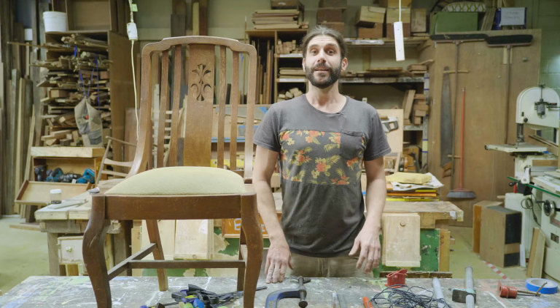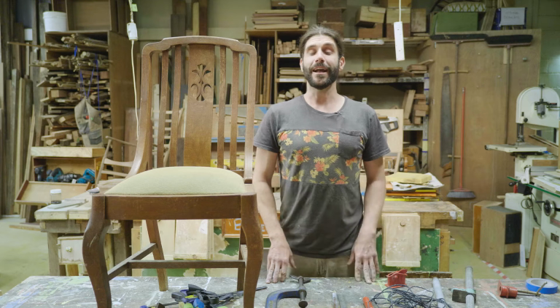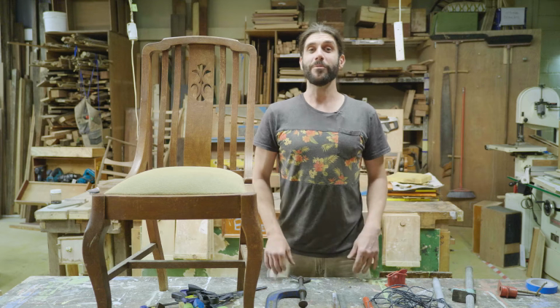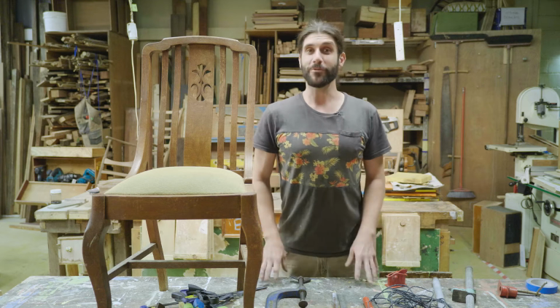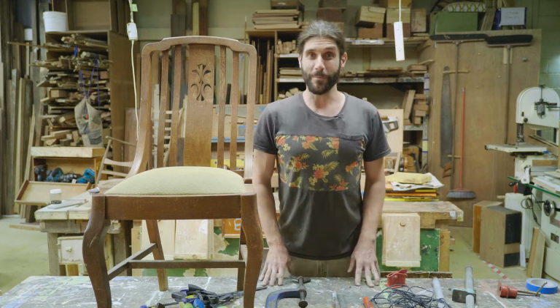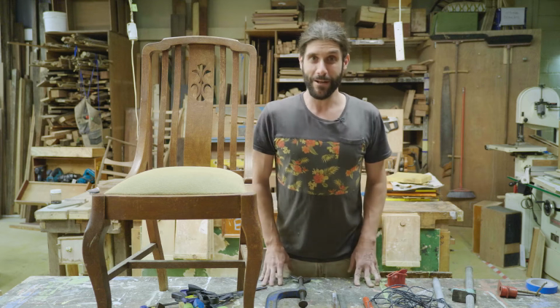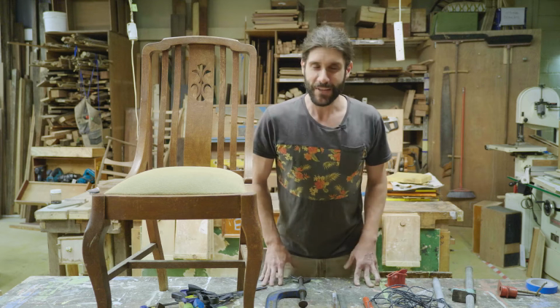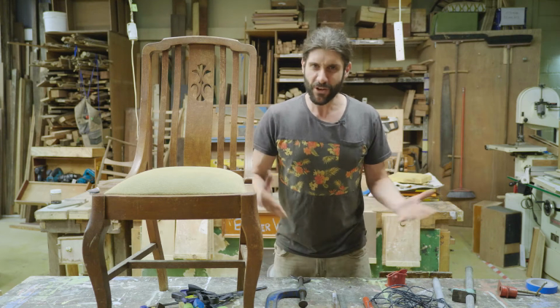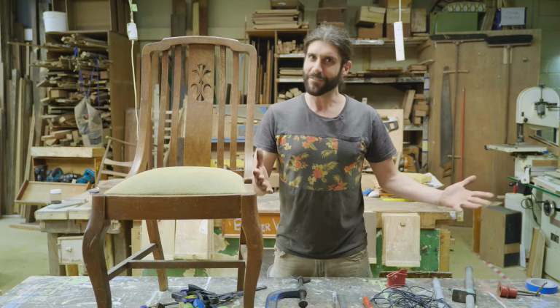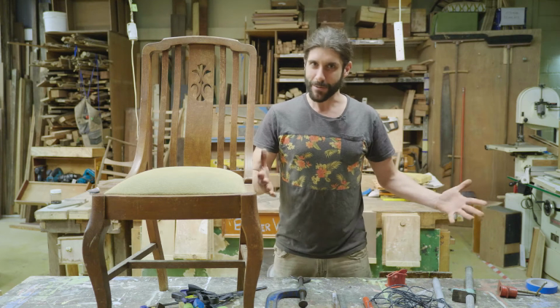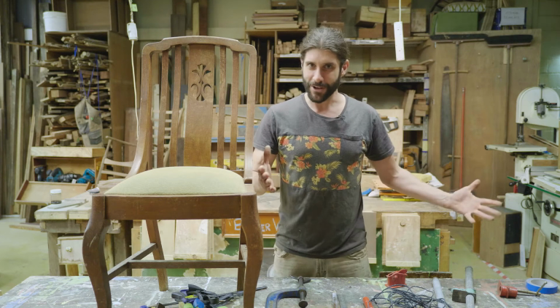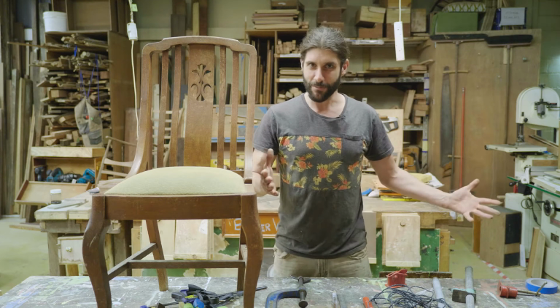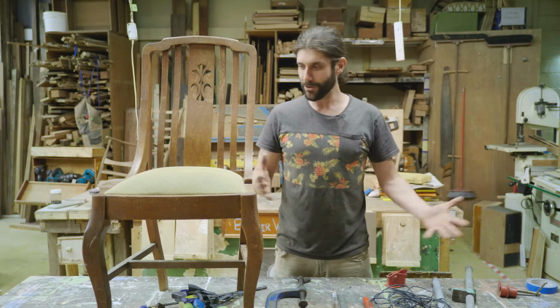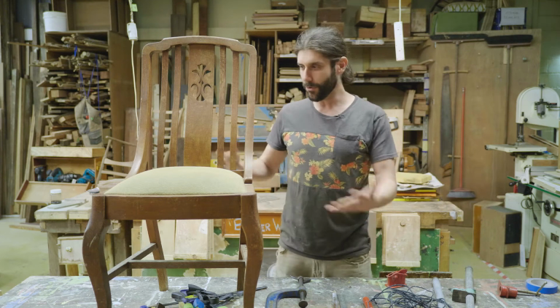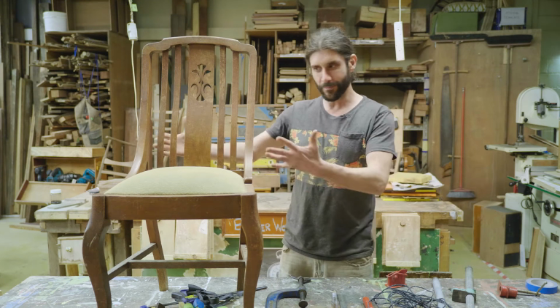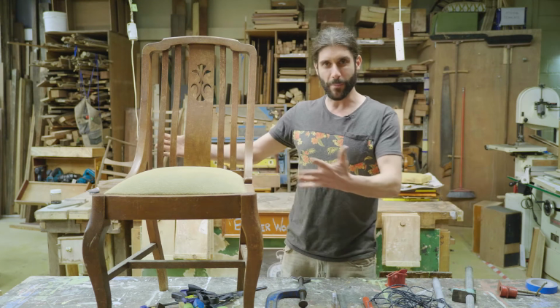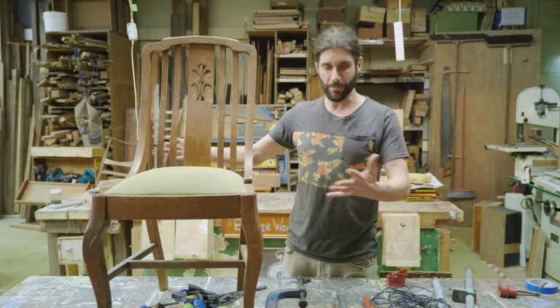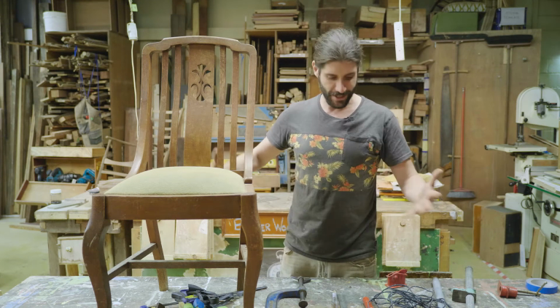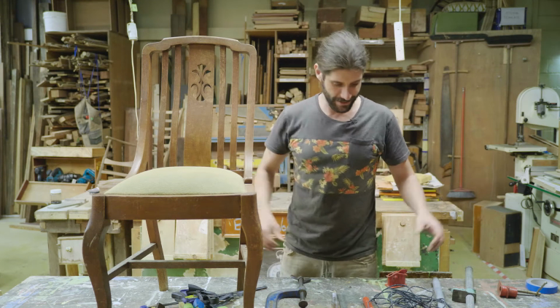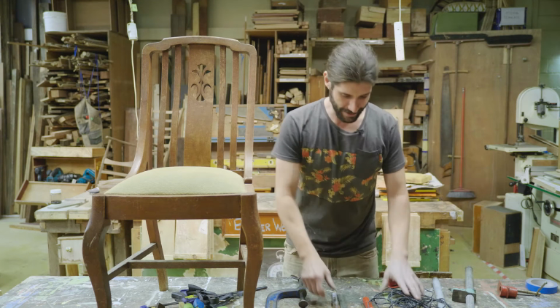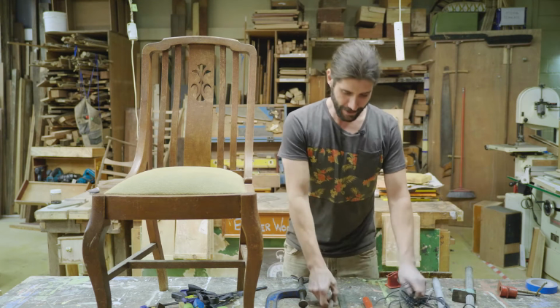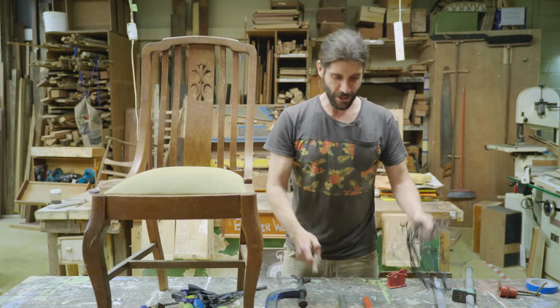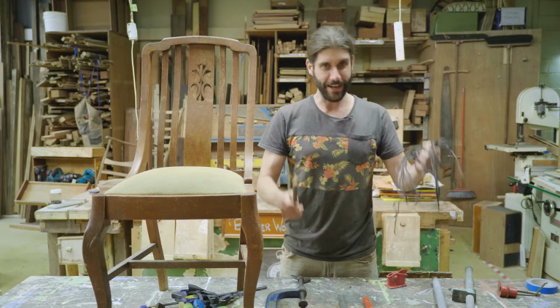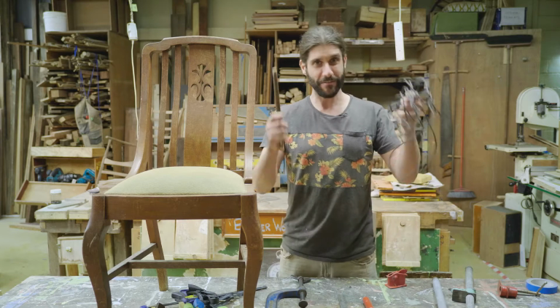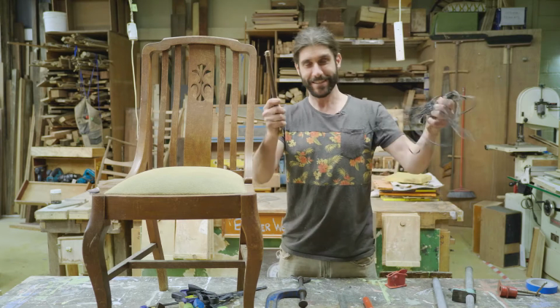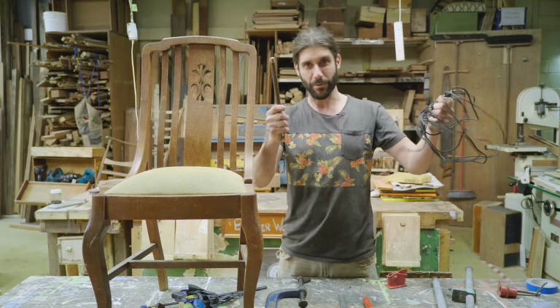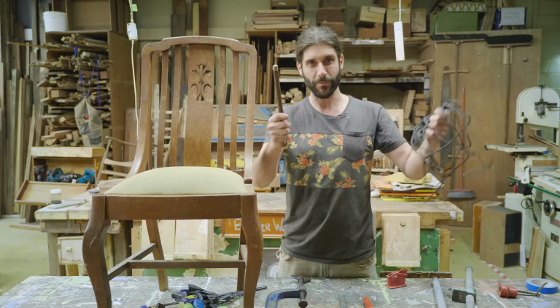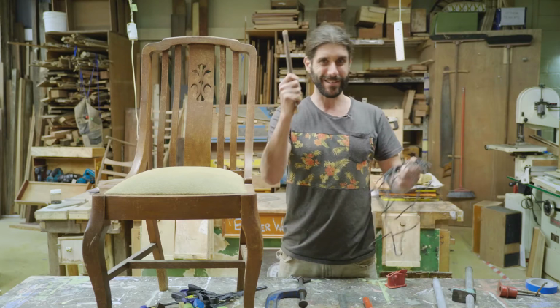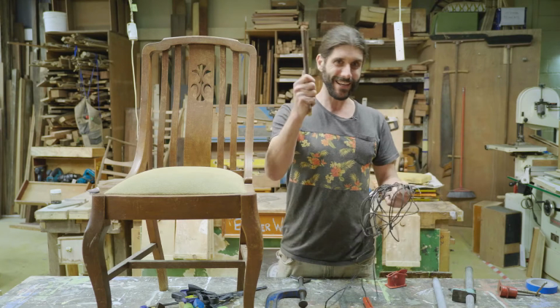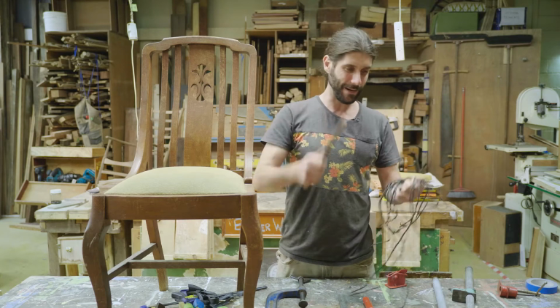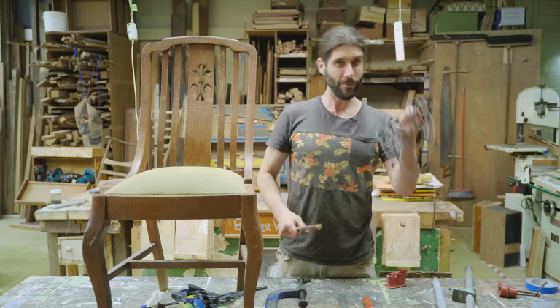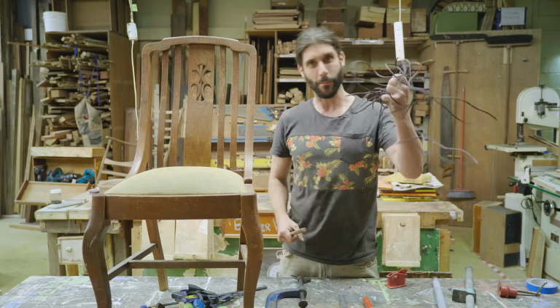G'day, I'm Luke from The Bowel. If you don't have clamps at home for your repair projects, I'm going to show you how you can fix that problem with a stick and a bit of rope.